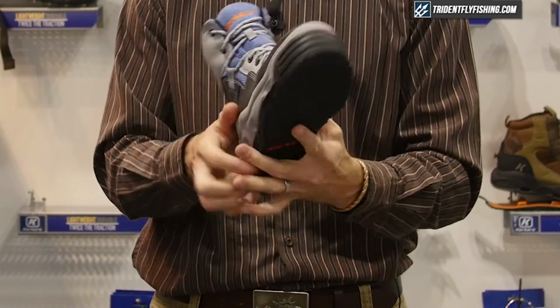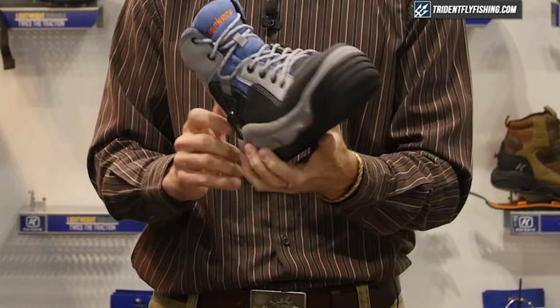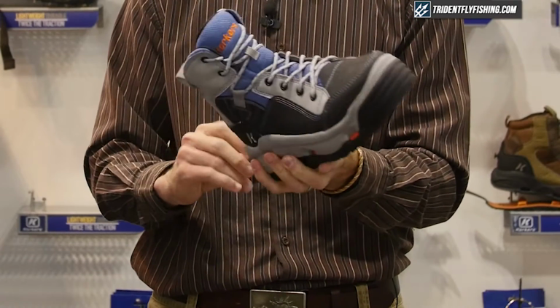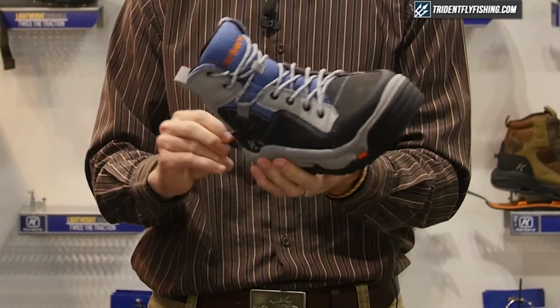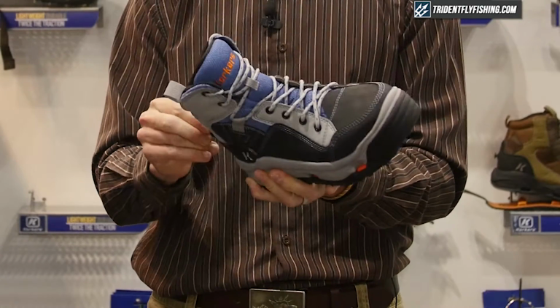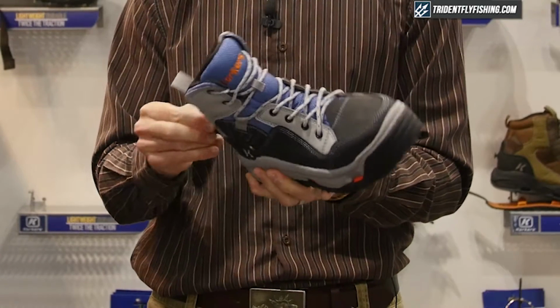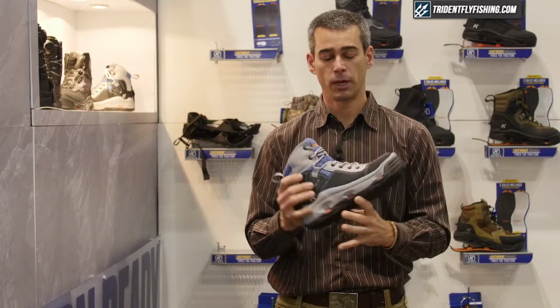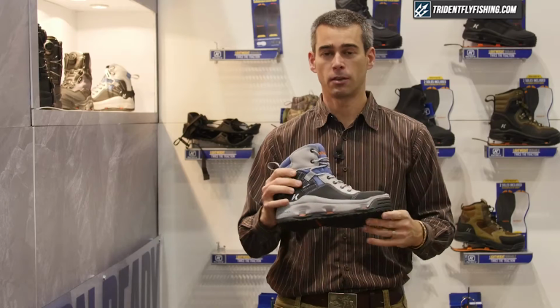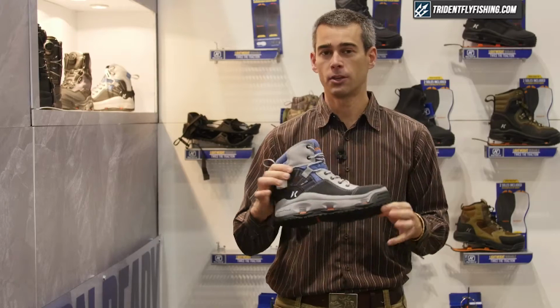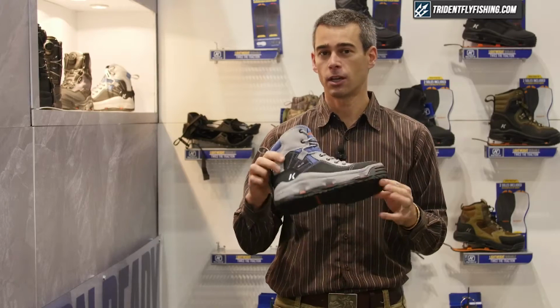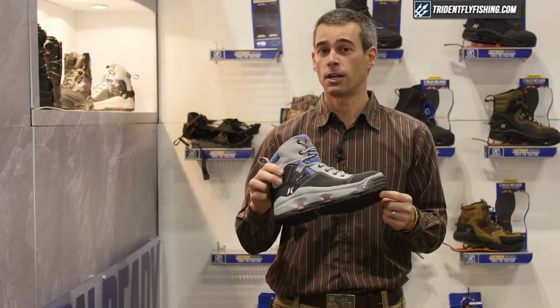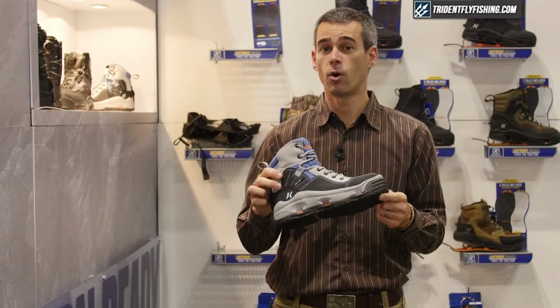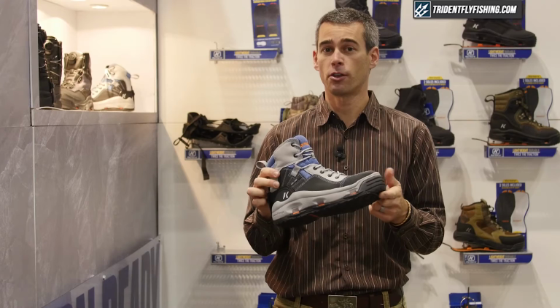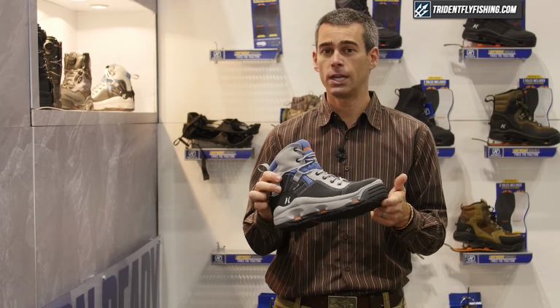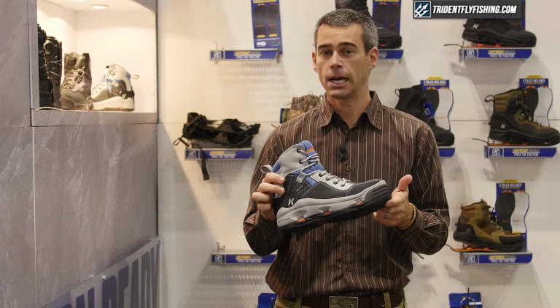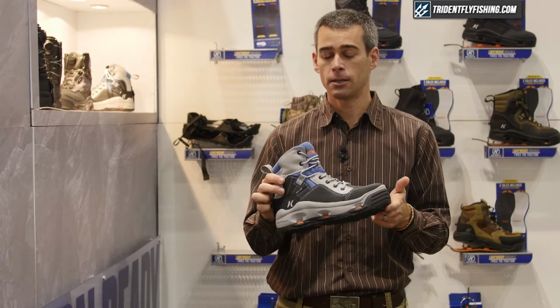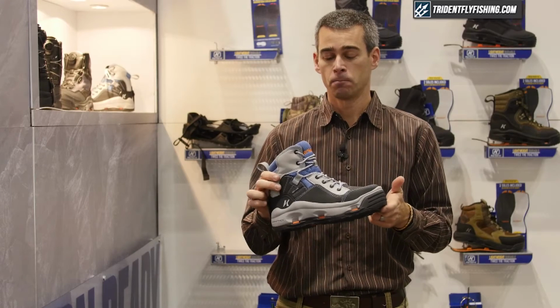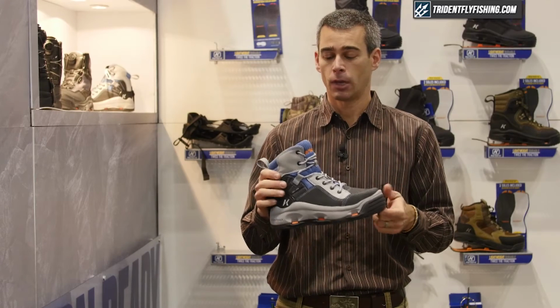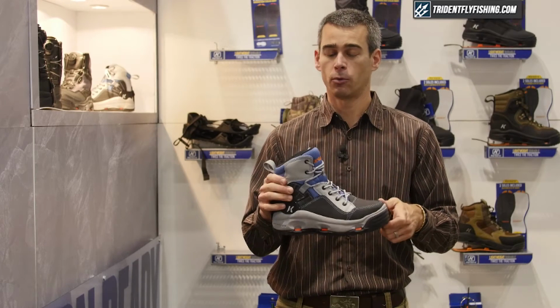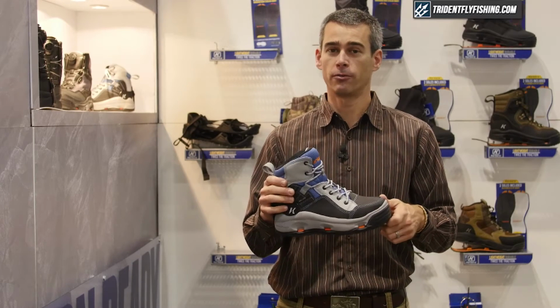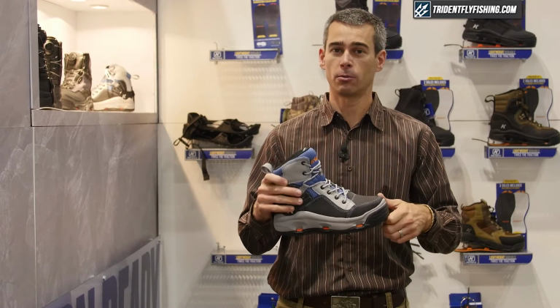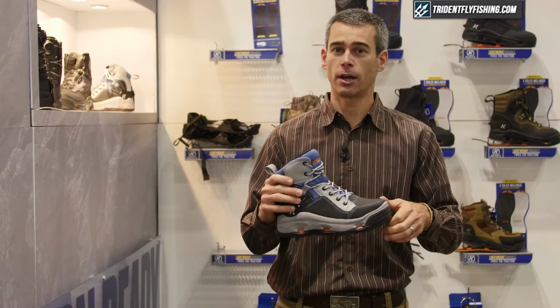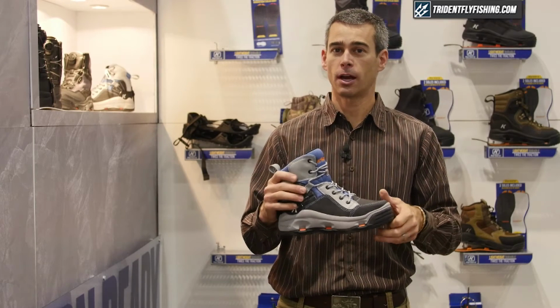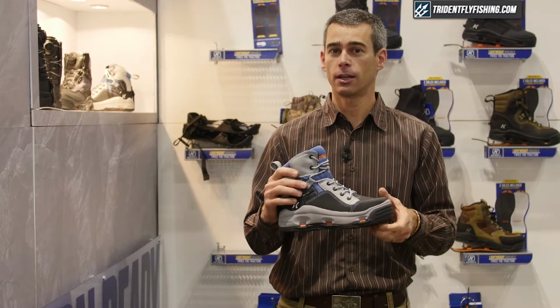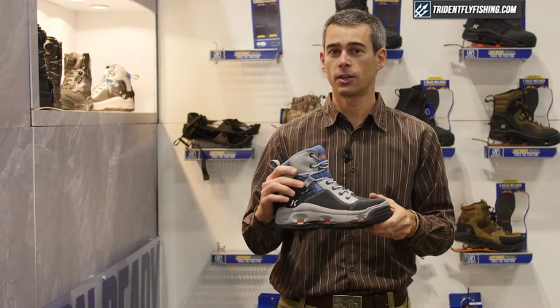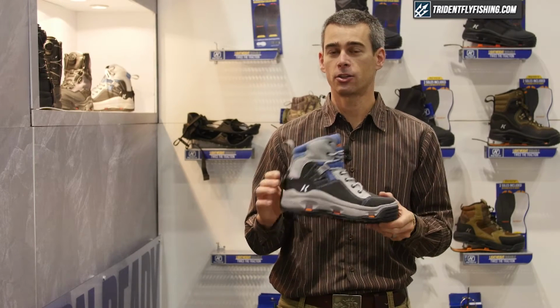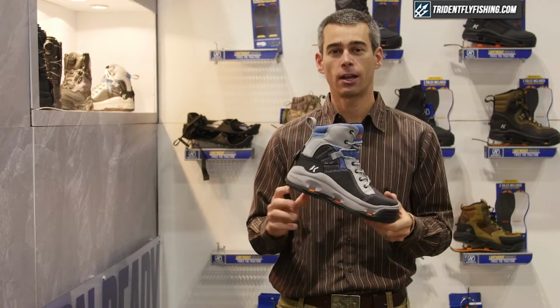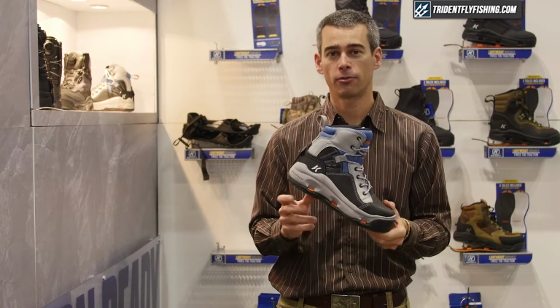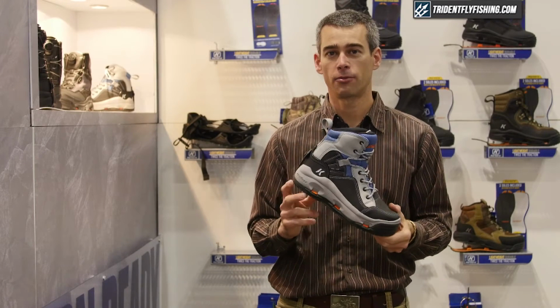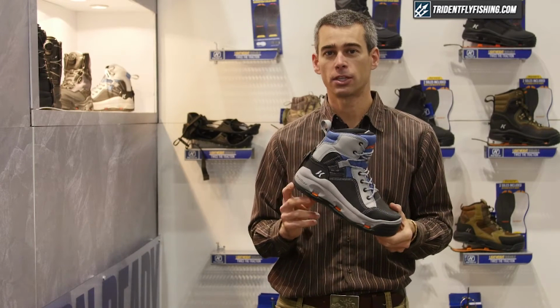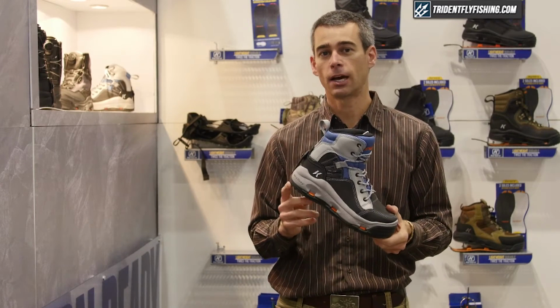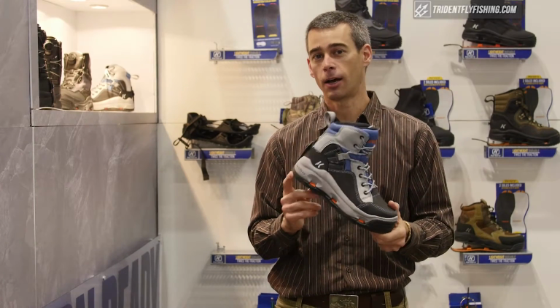Buckskin Mary is going to come in at $139 and will be available around the holidays at tridentflyfishing.com.